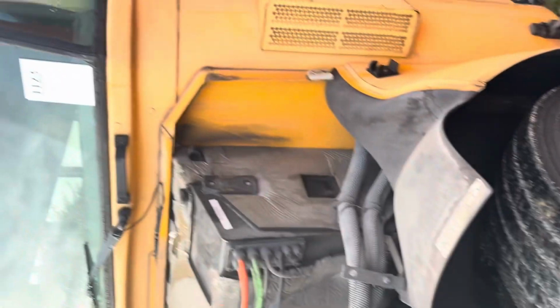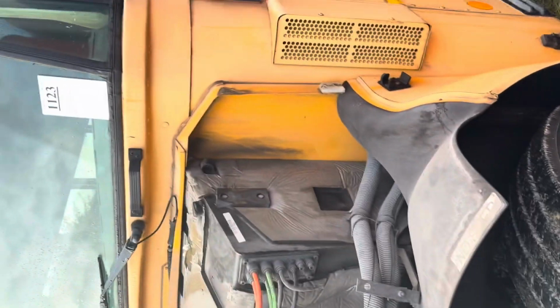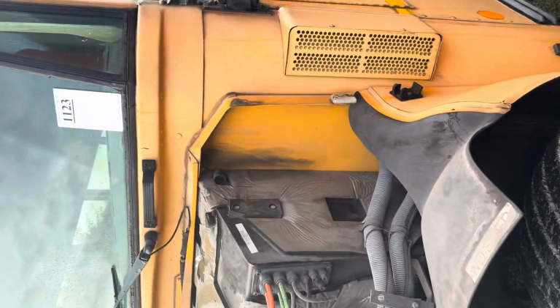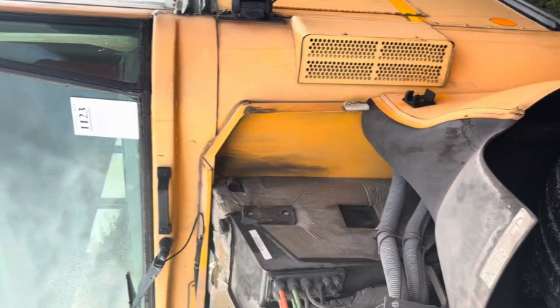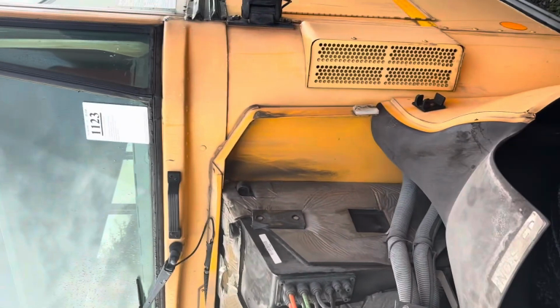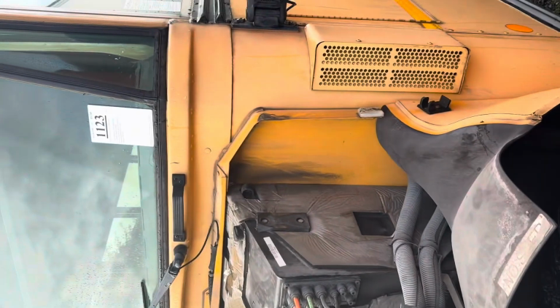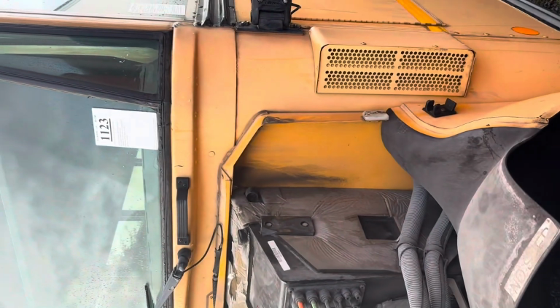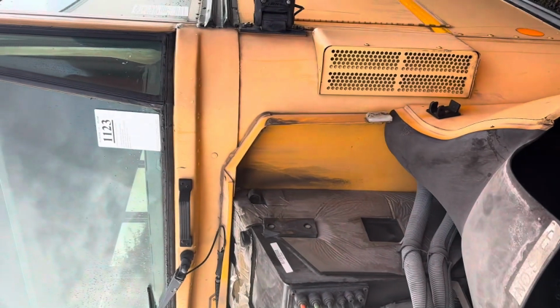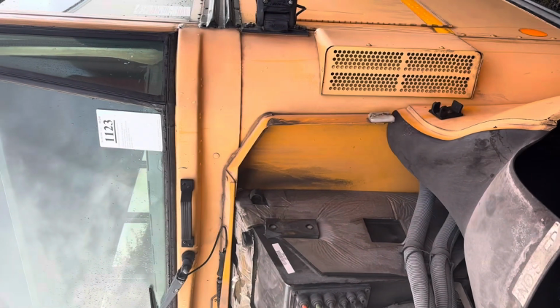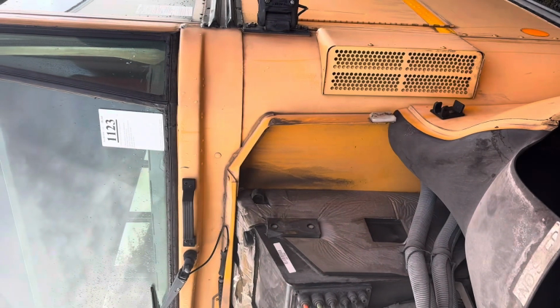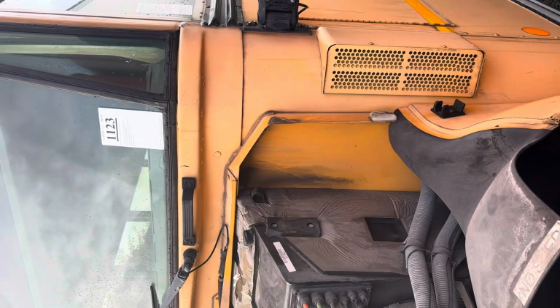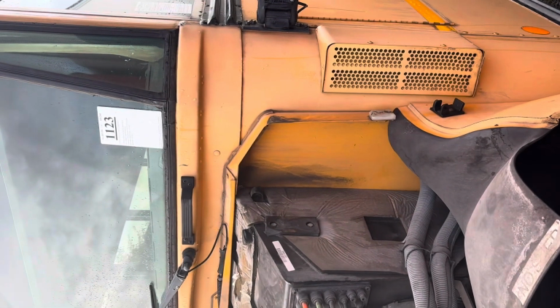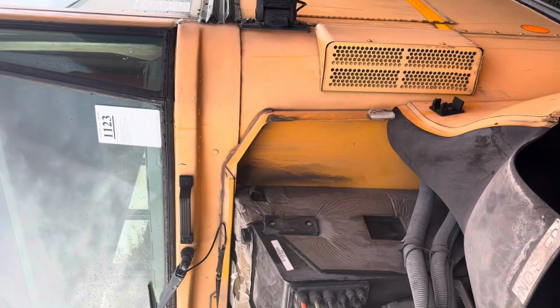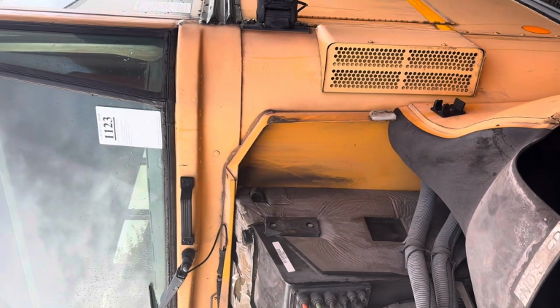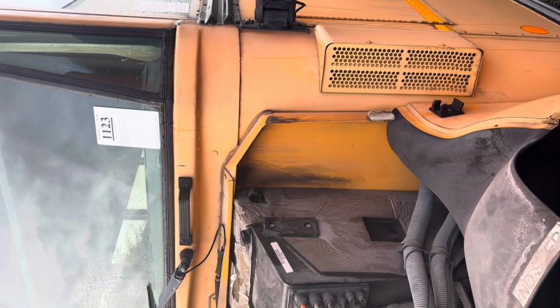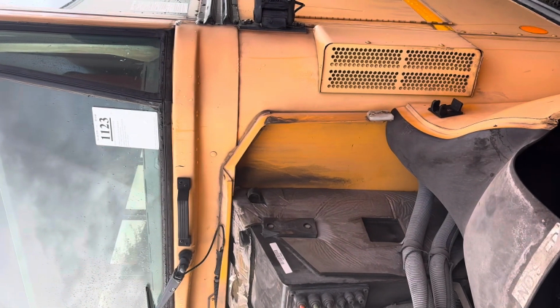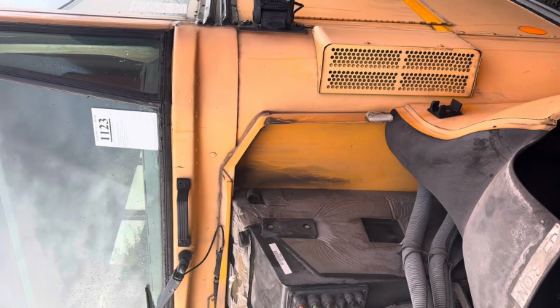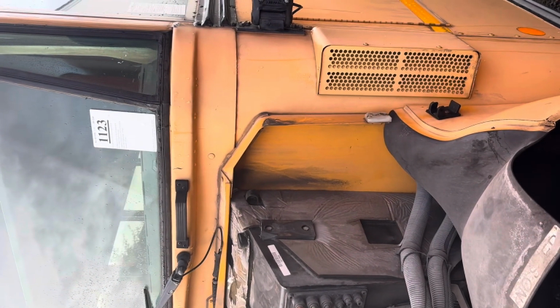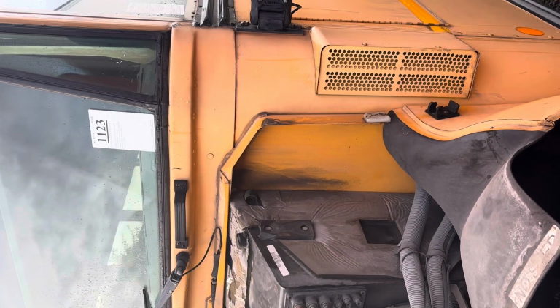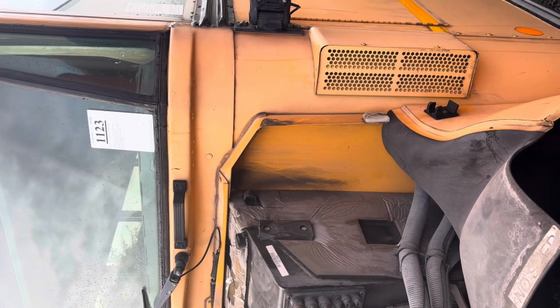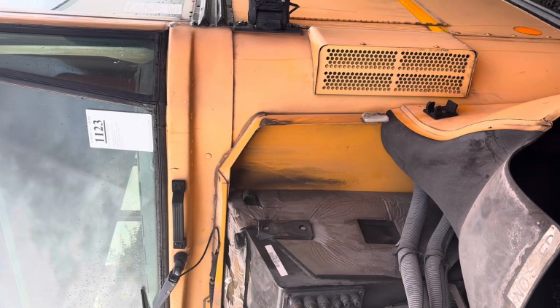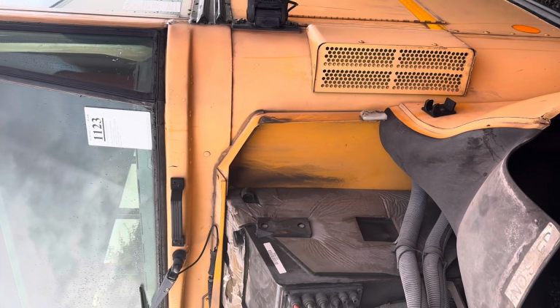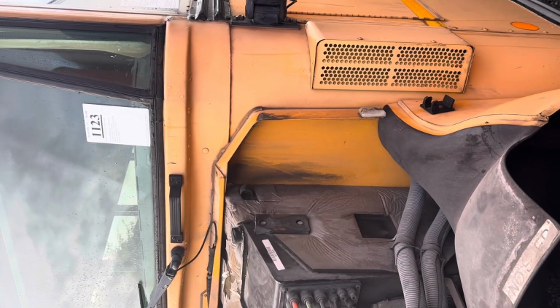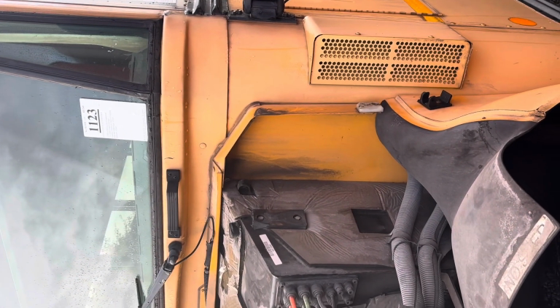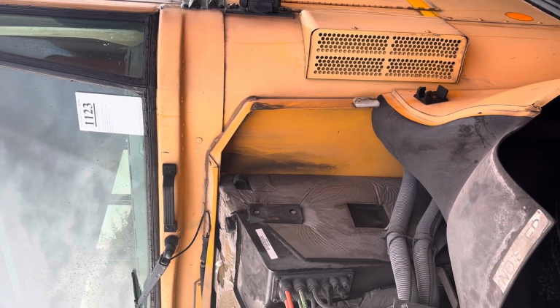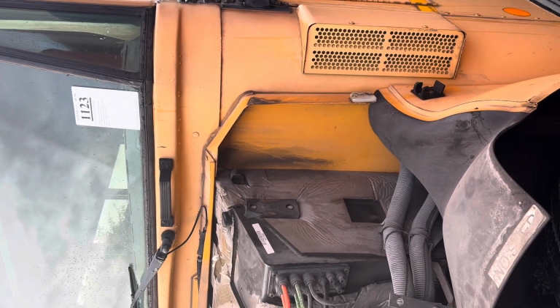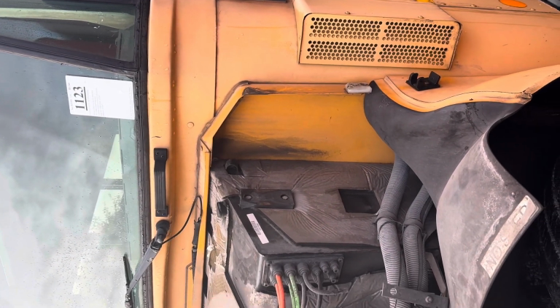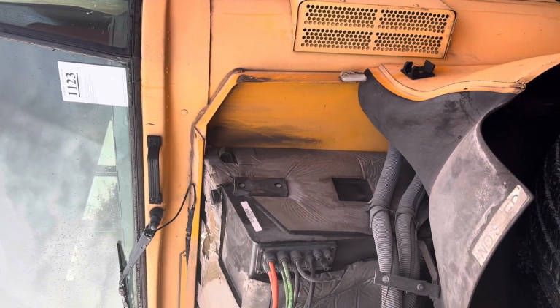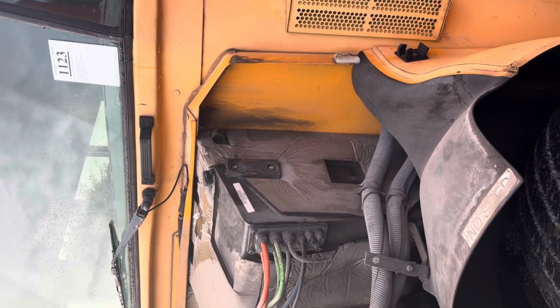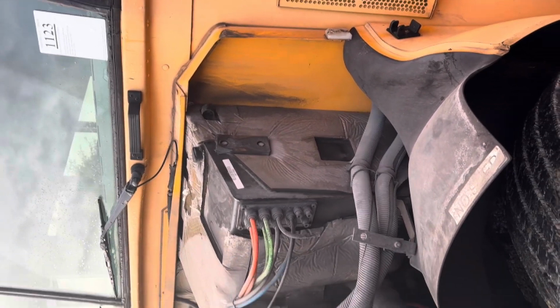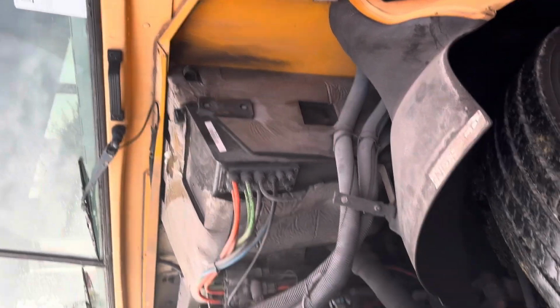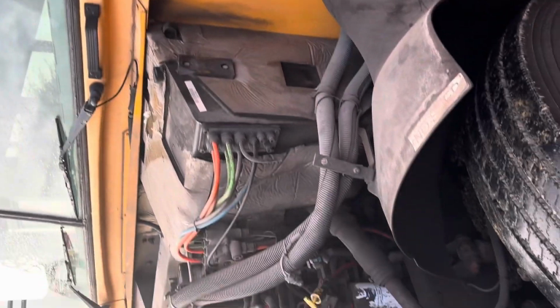All right, this is lot 1-1-2-3. Have a good day.